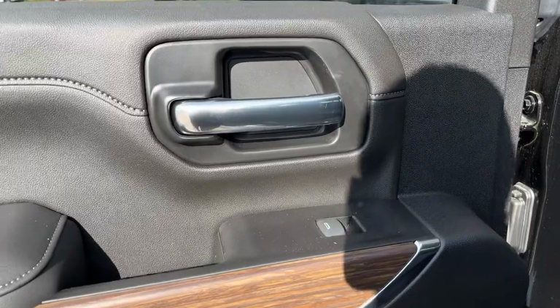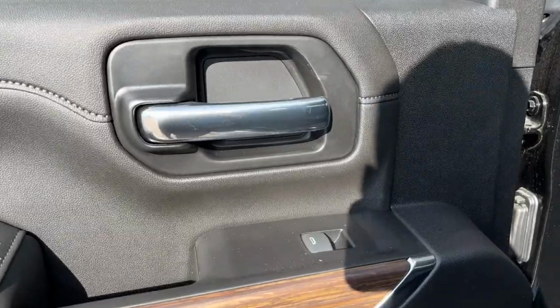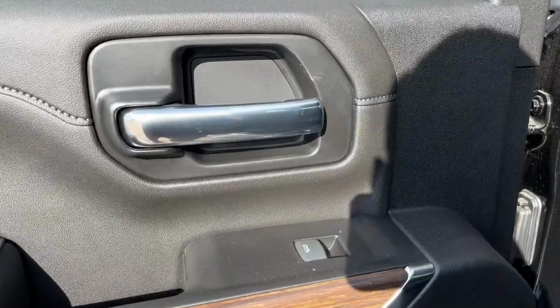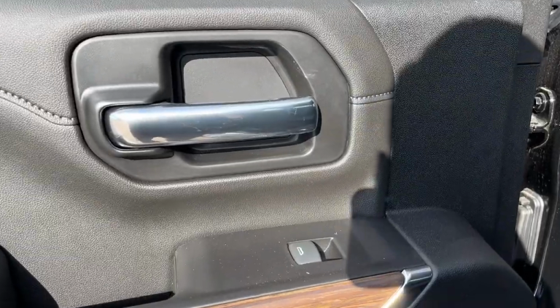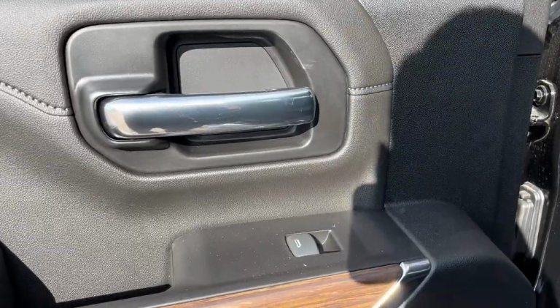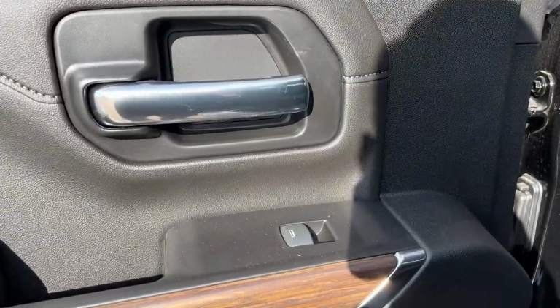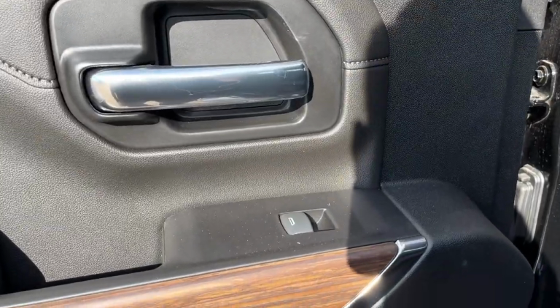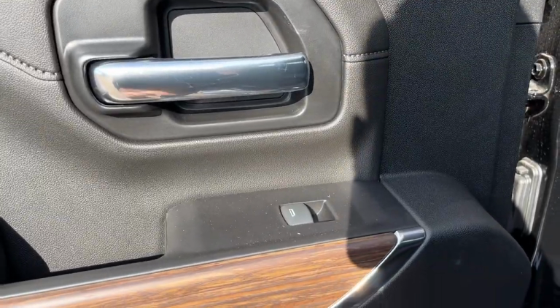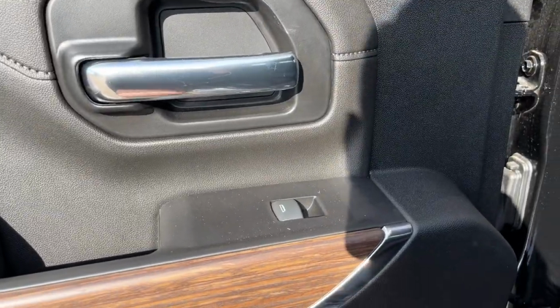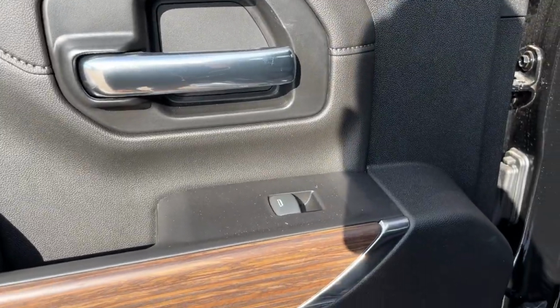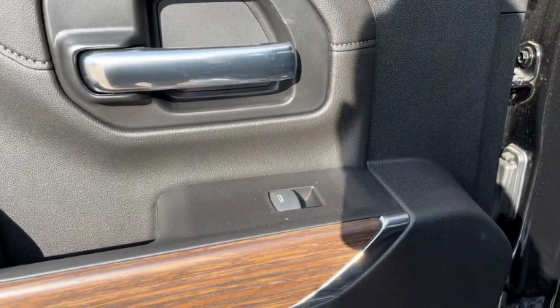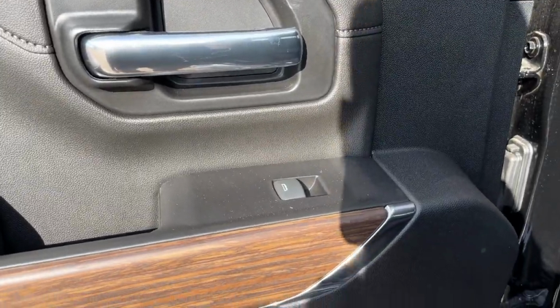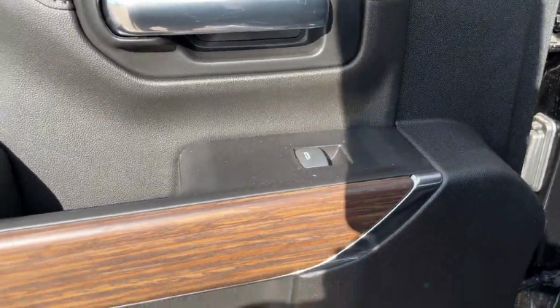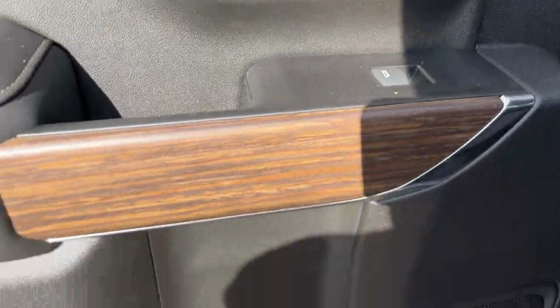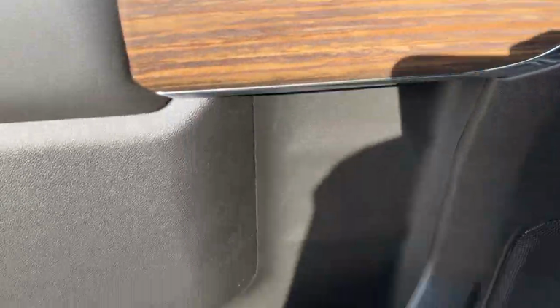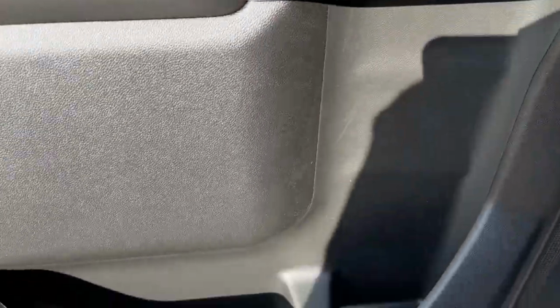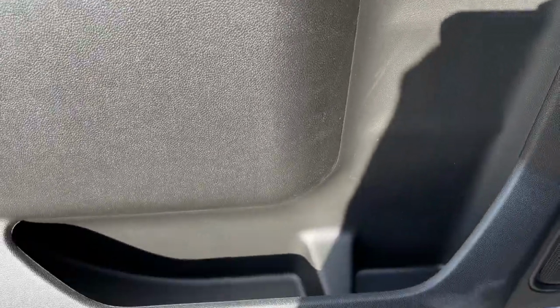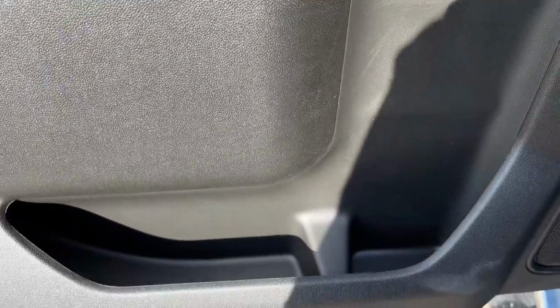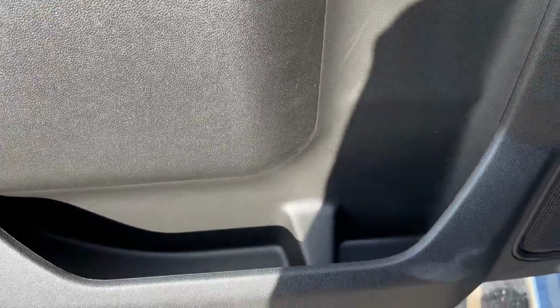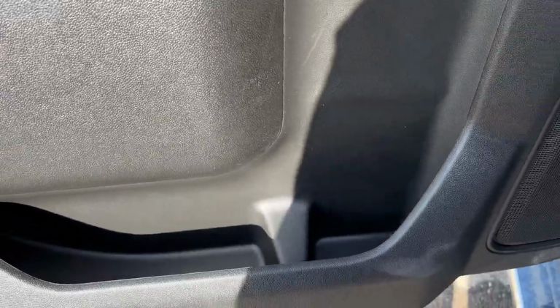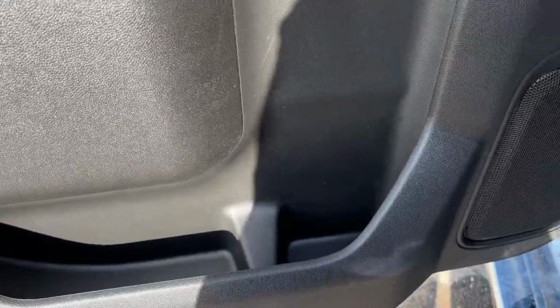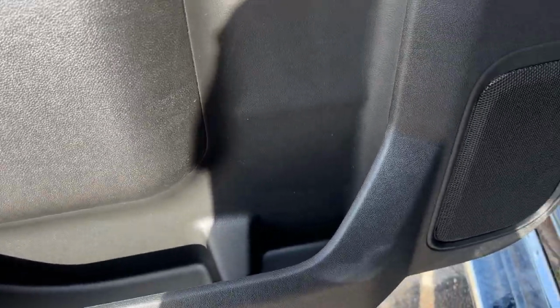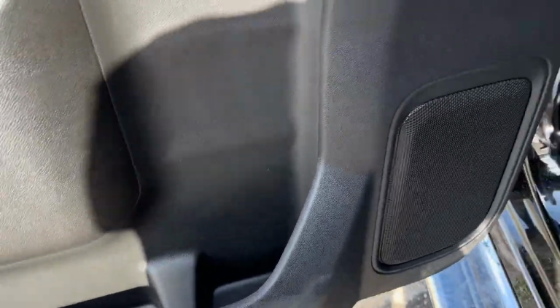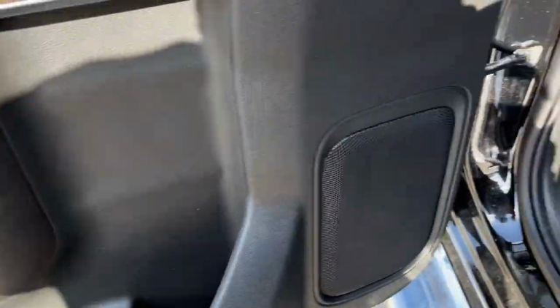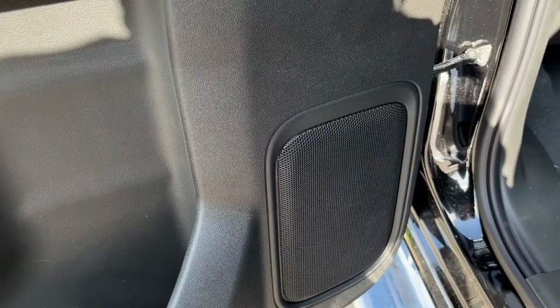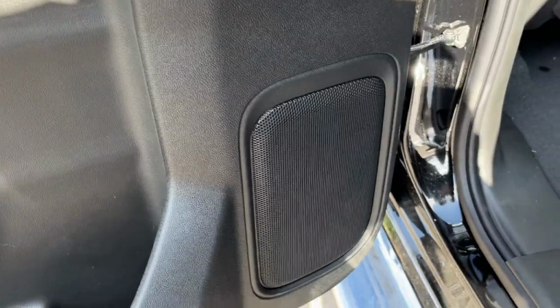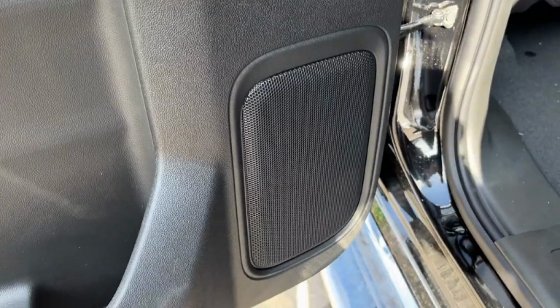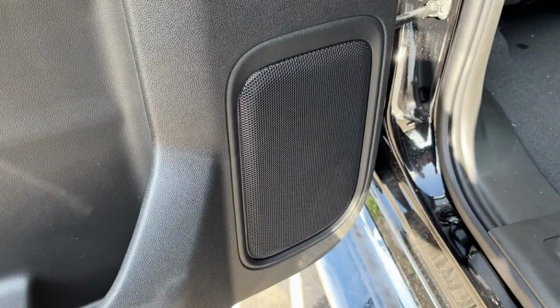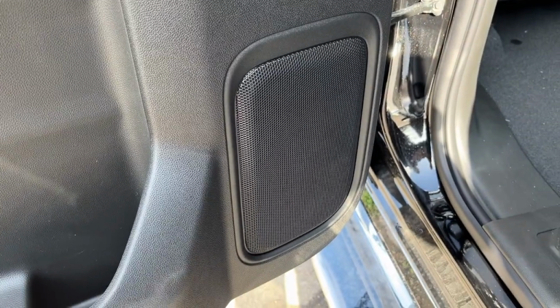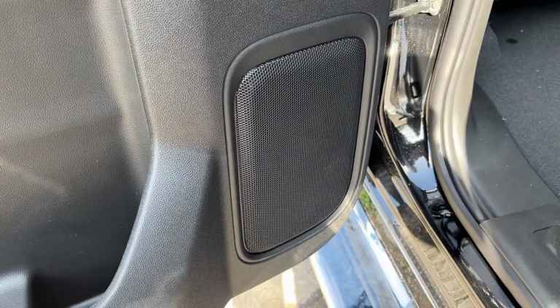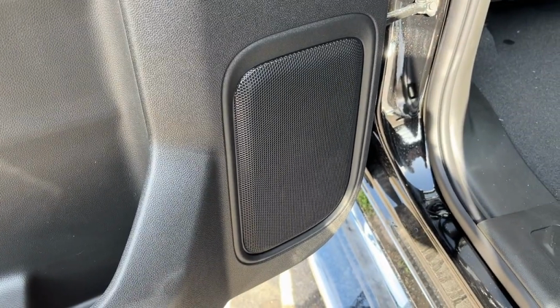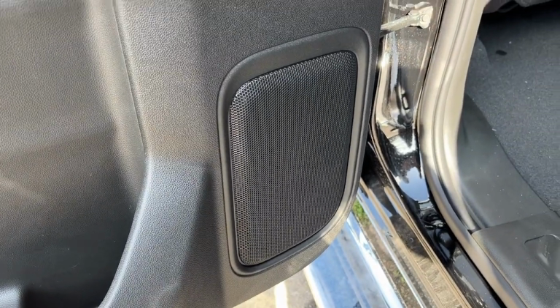Moving into the rear of the vehicle, you can see we have a chrome finish door handle, power window control. The rest of the door has some storage as well as our Bose speaker.